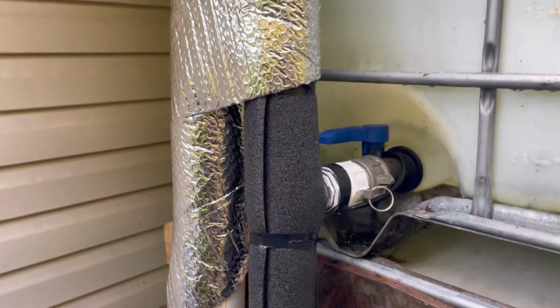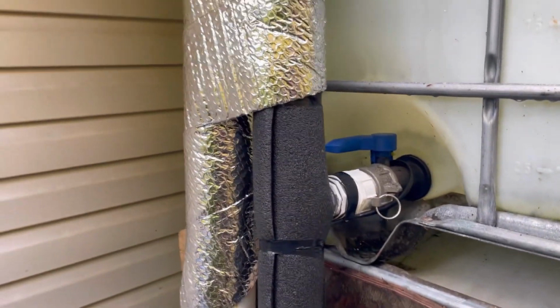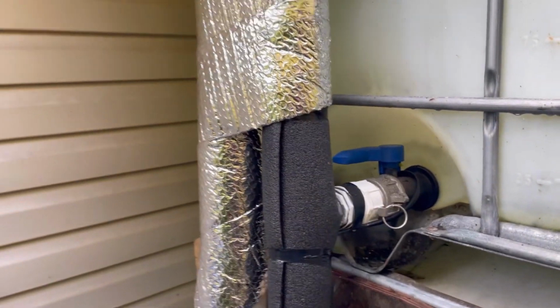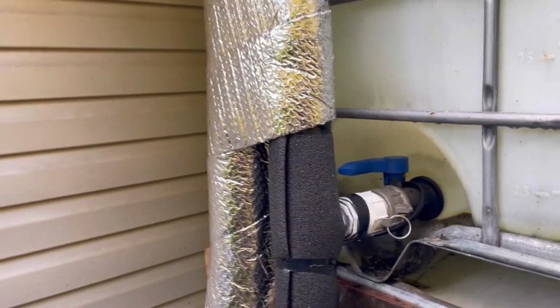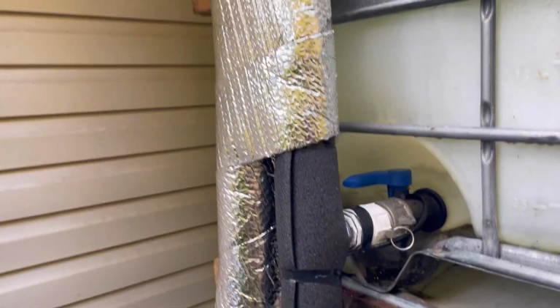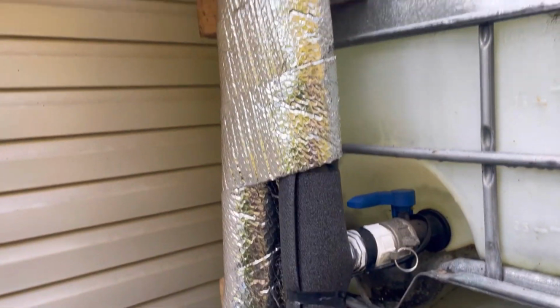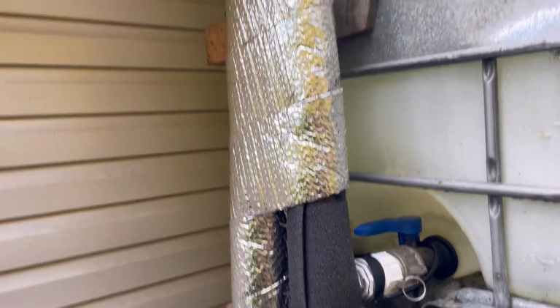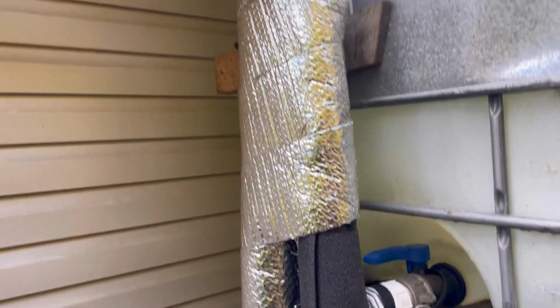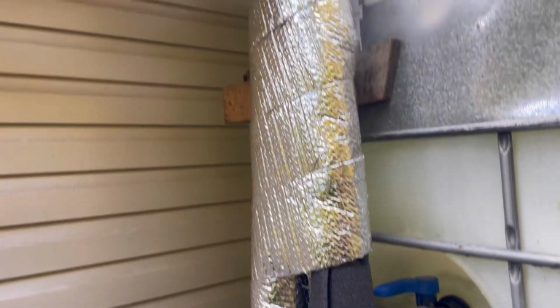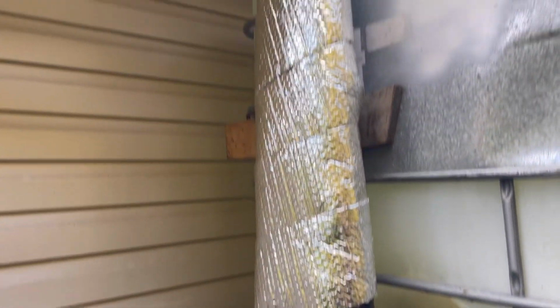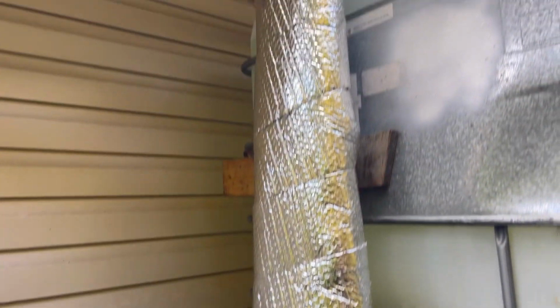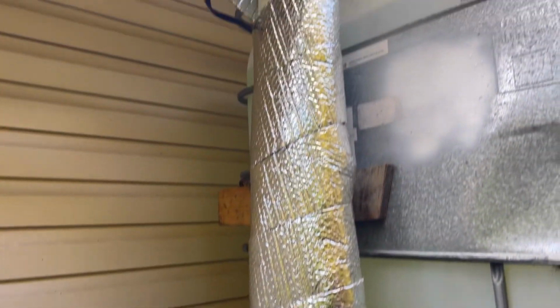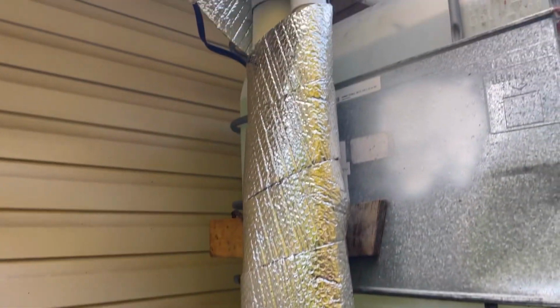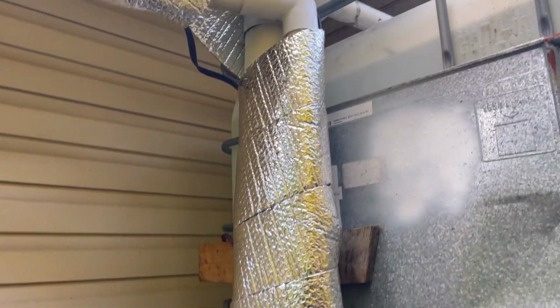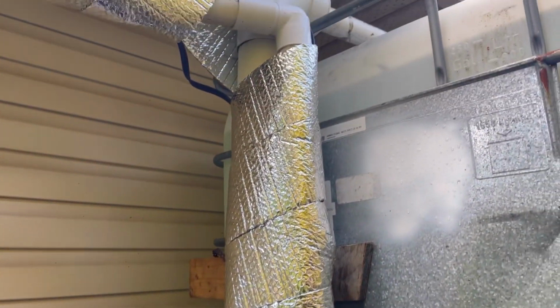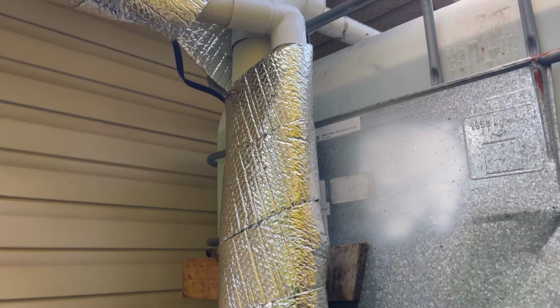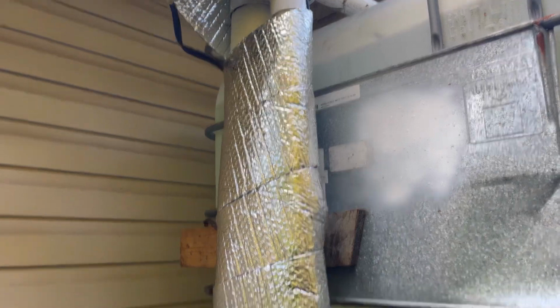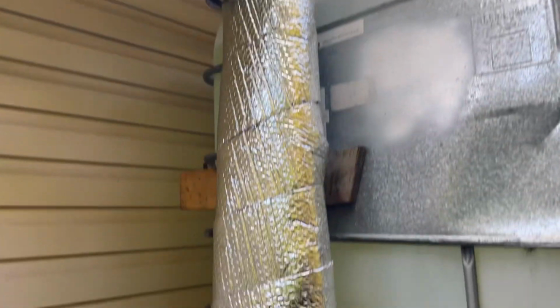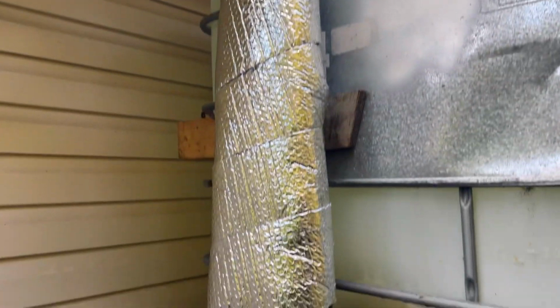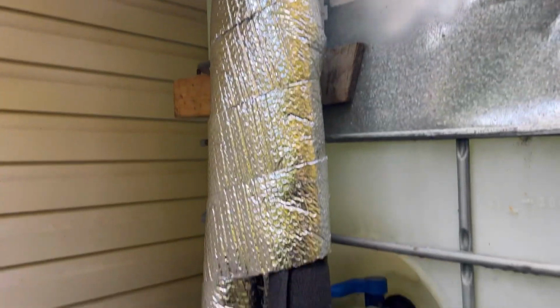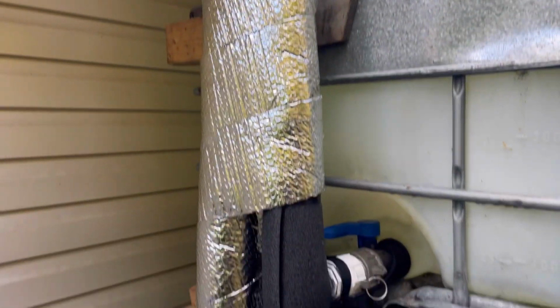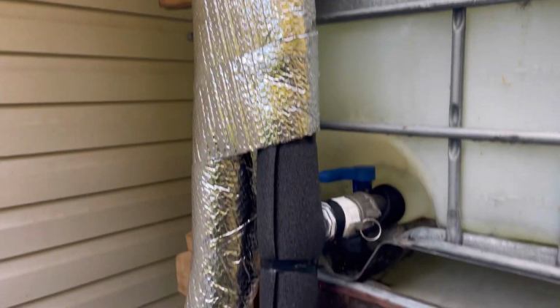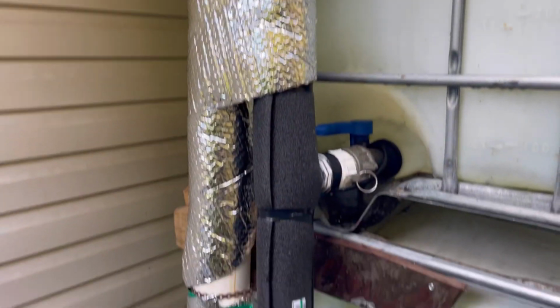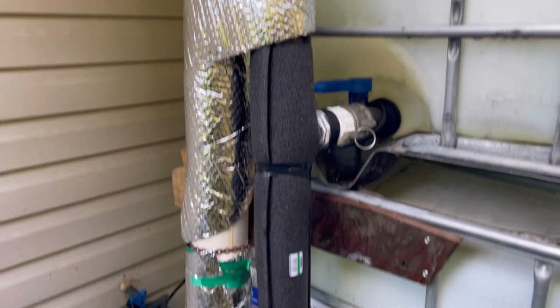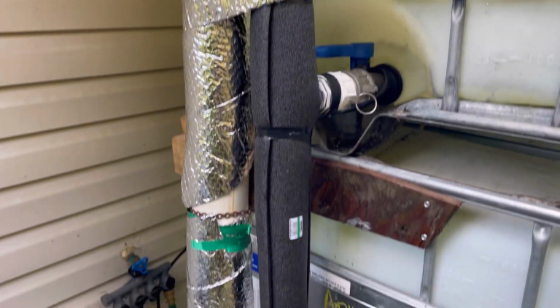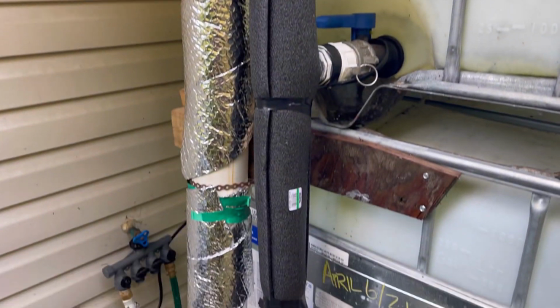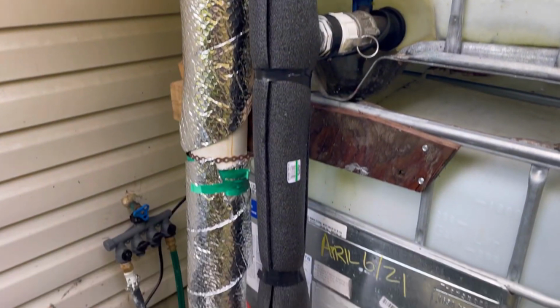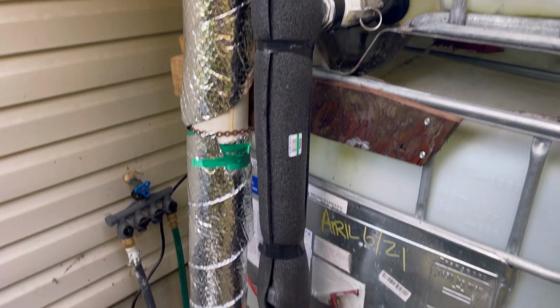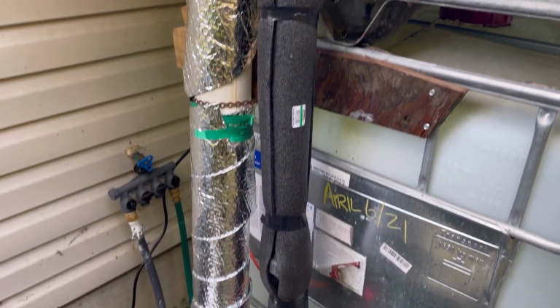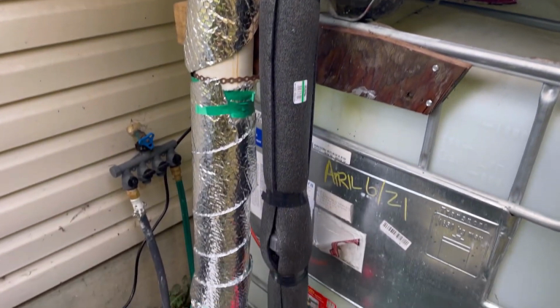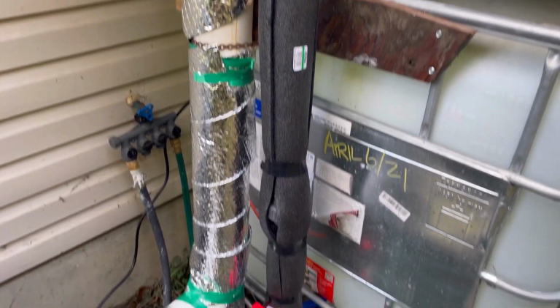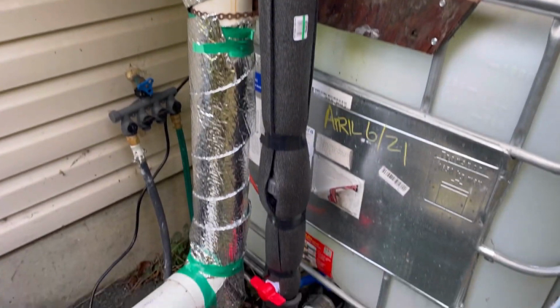We had some frost this winter, and all of these PVC pipes basically broke, so I had to rebuild it.